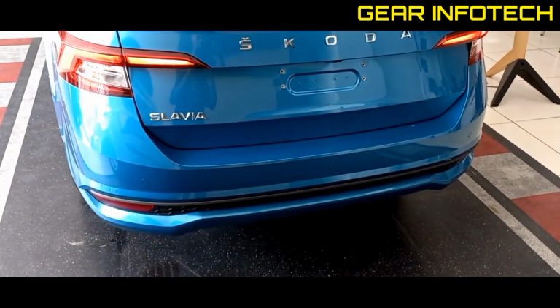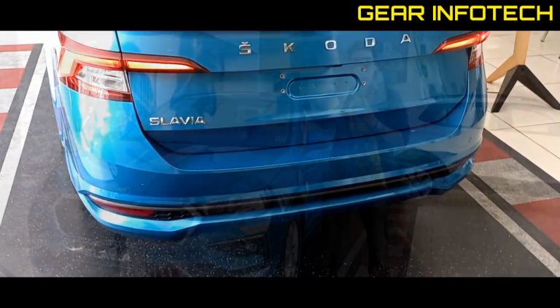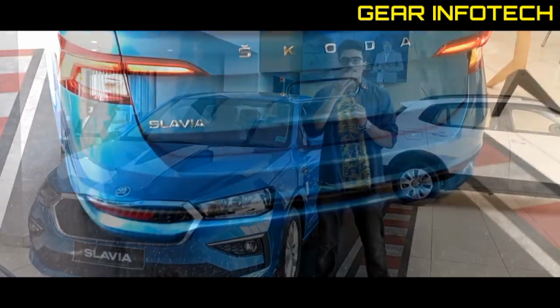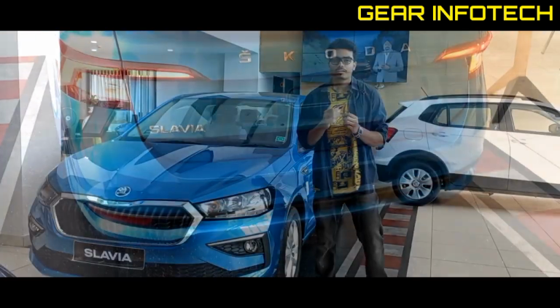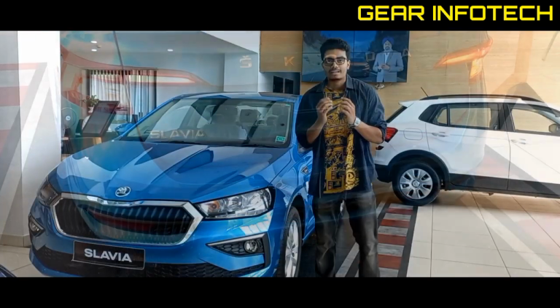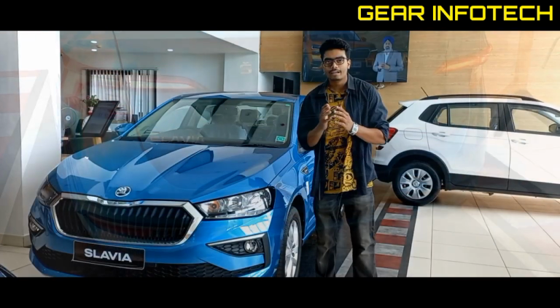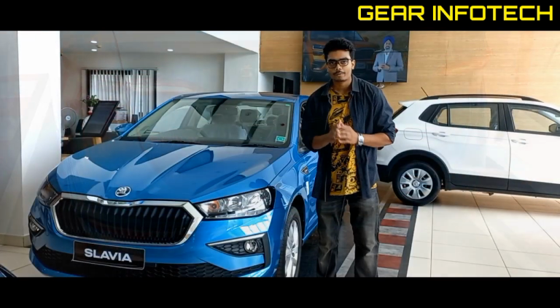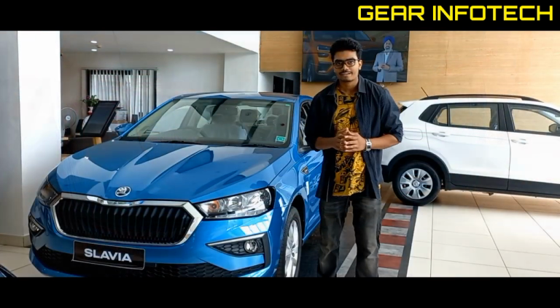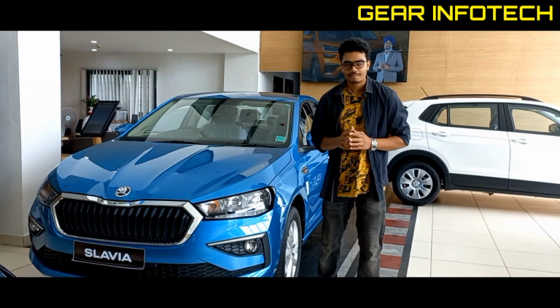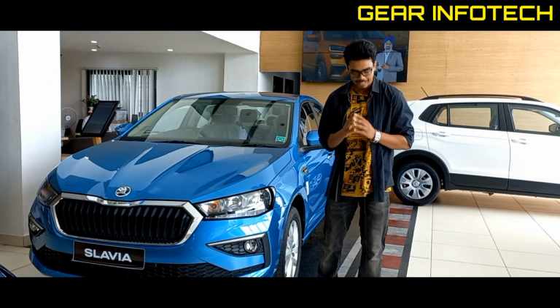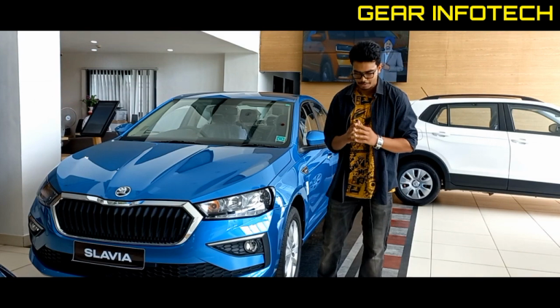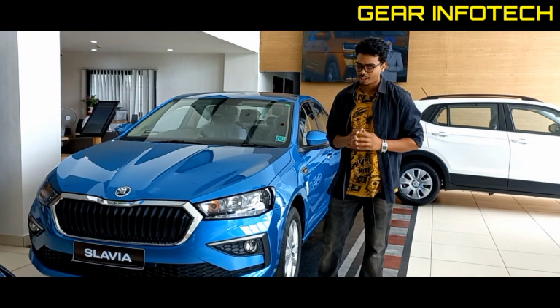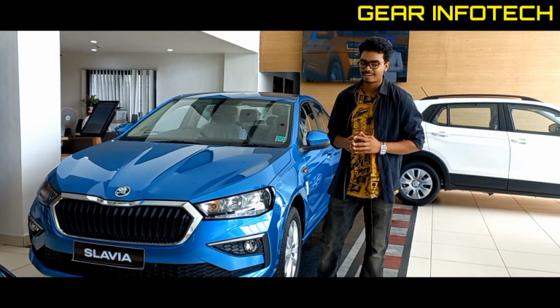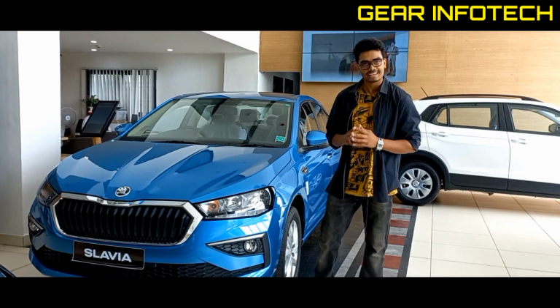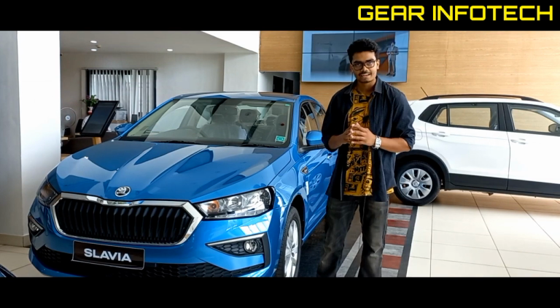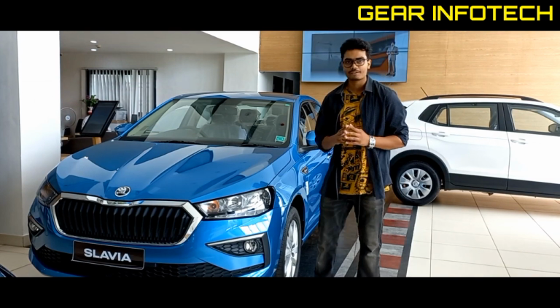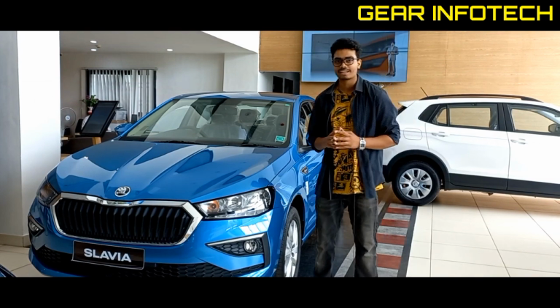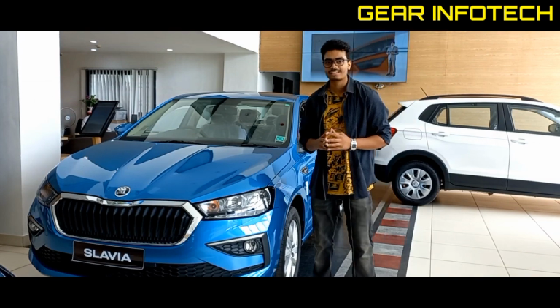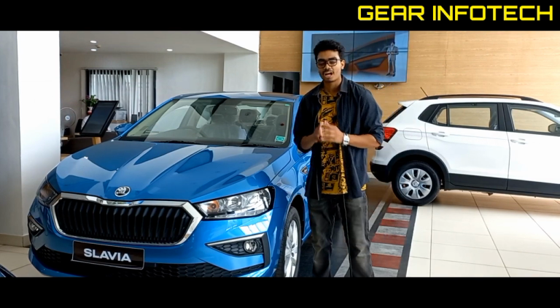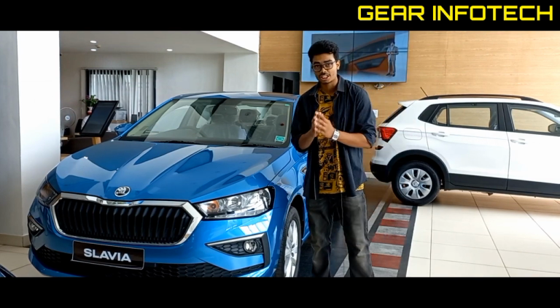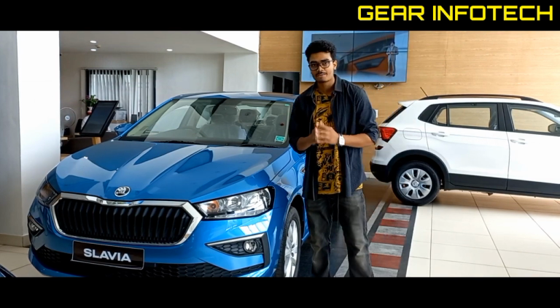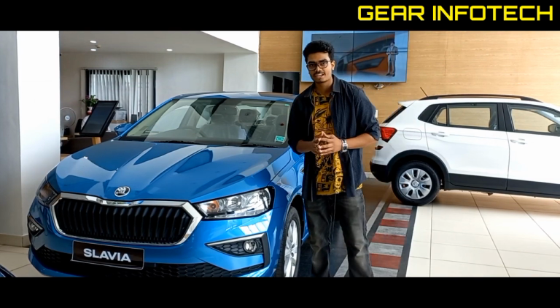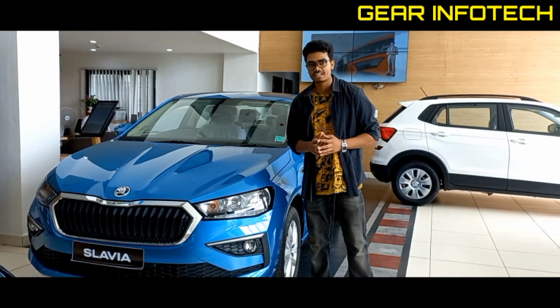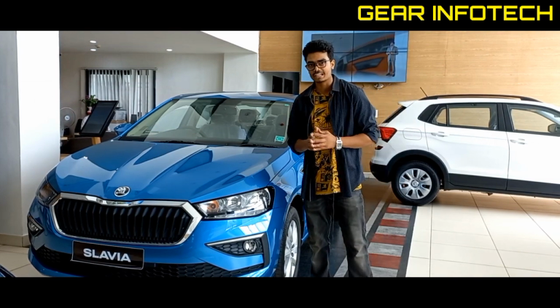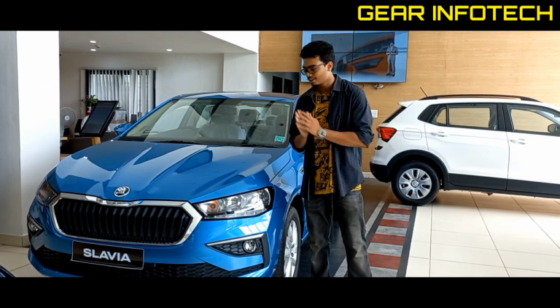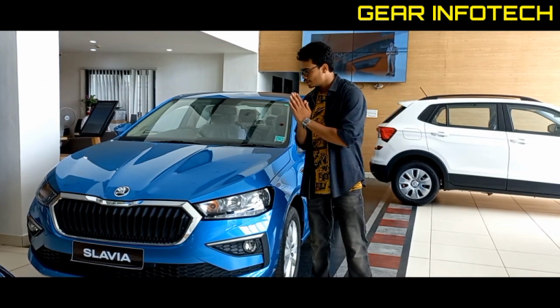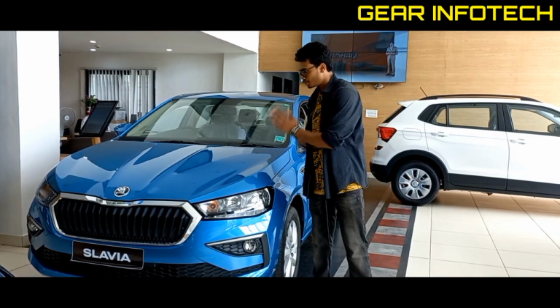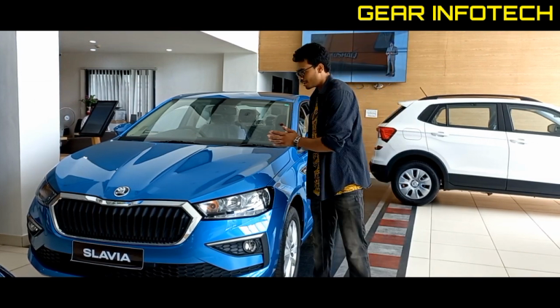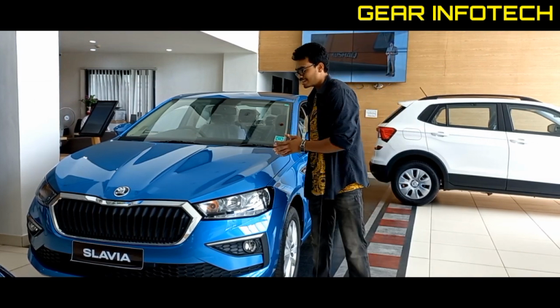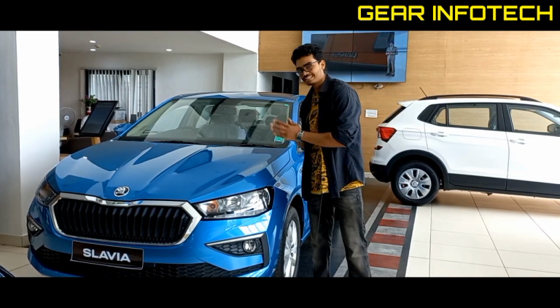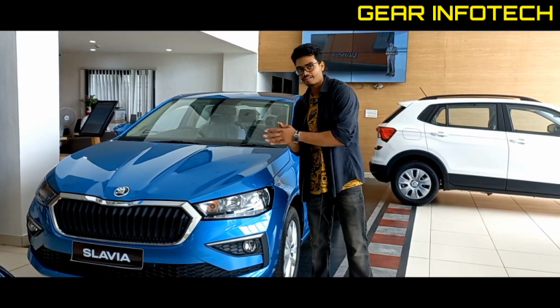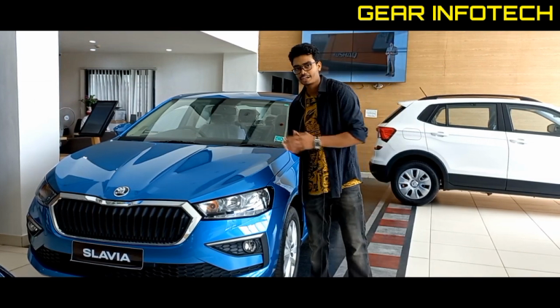Hello everyone, welcome to the channel Gear Info Tech. Our content today is going to be on the Skoda Slavia.